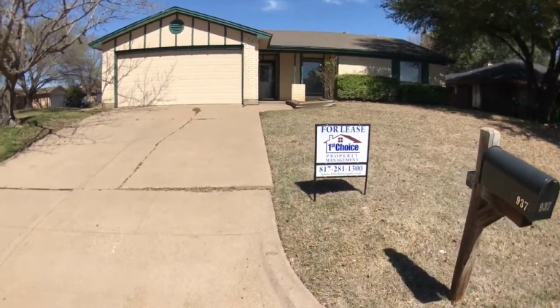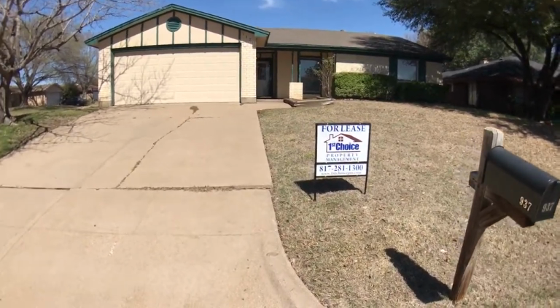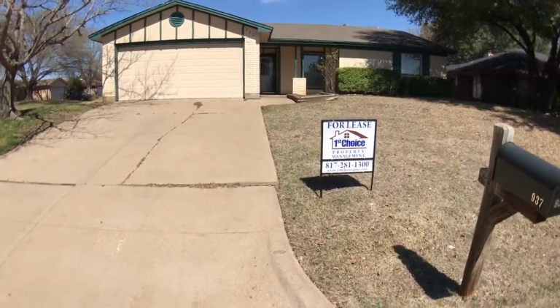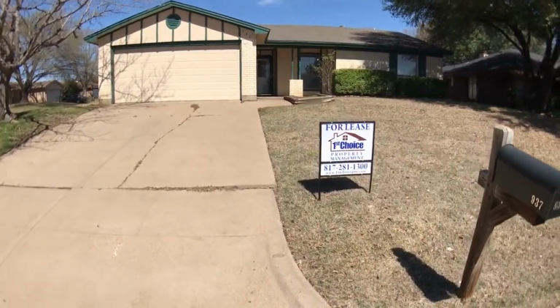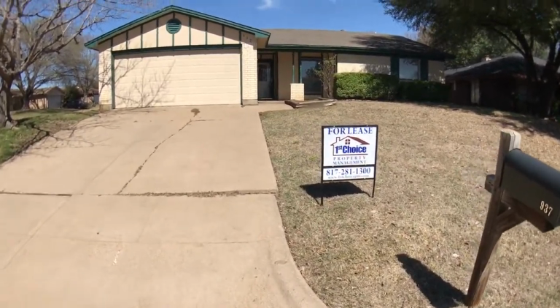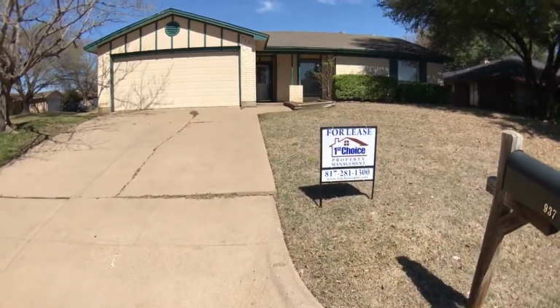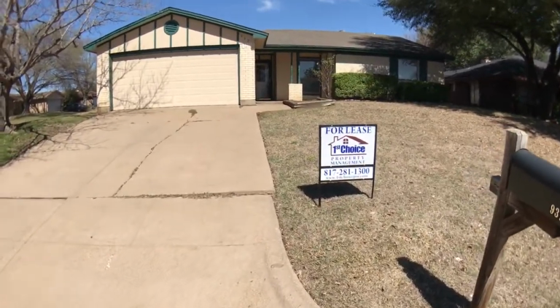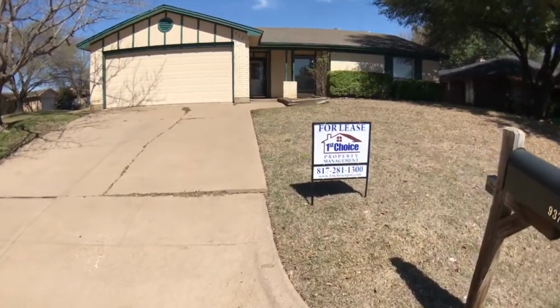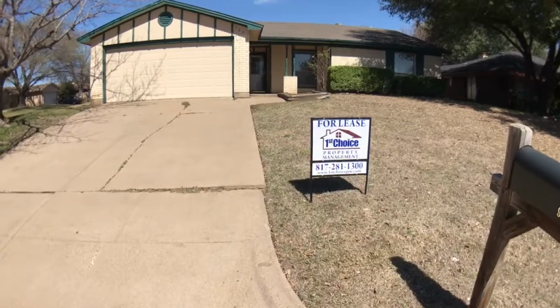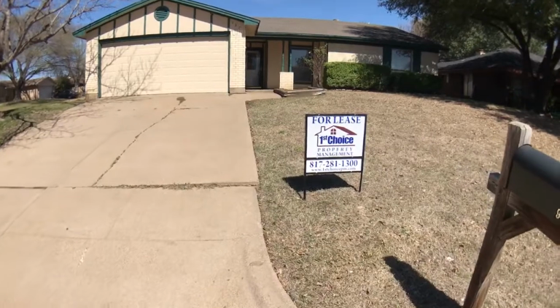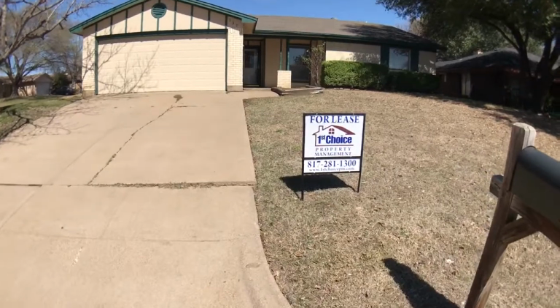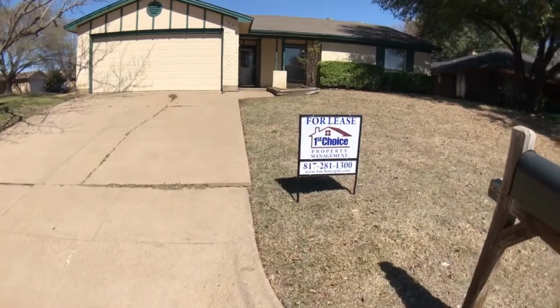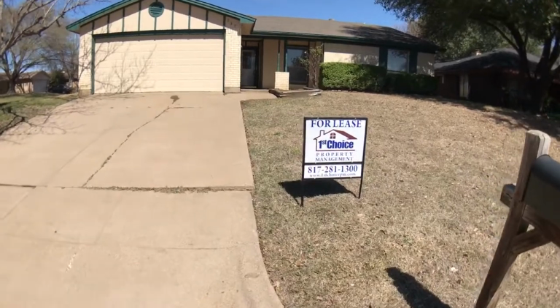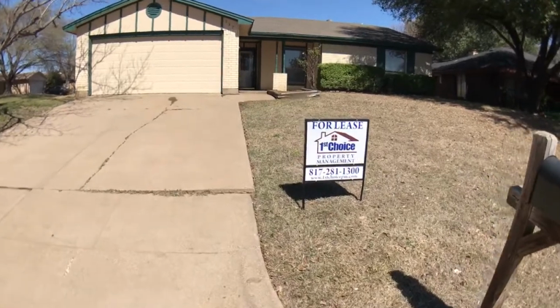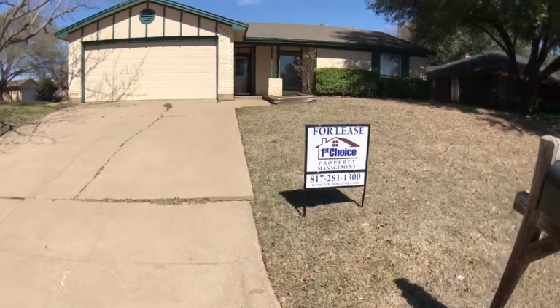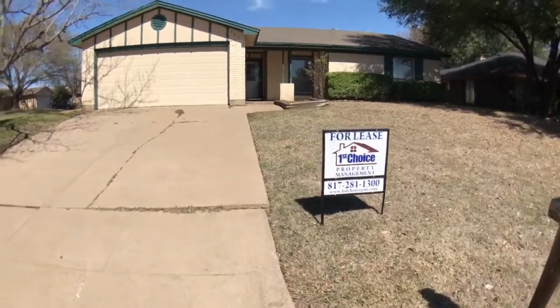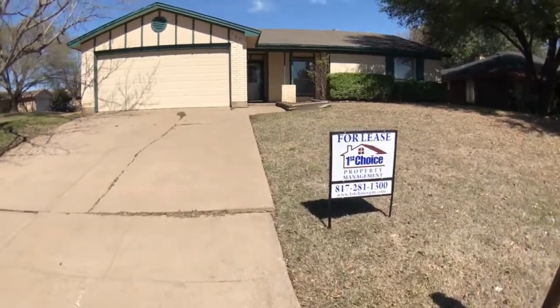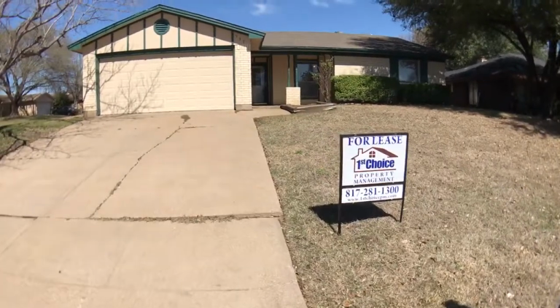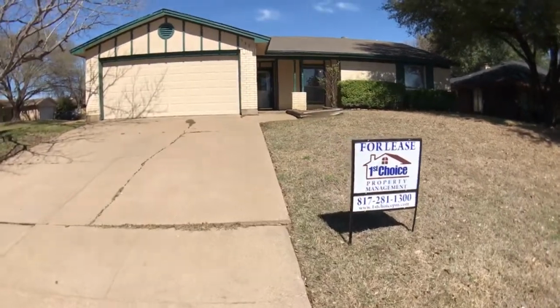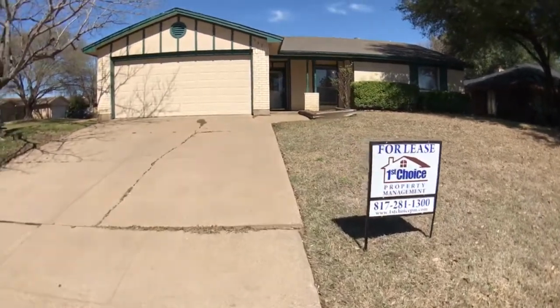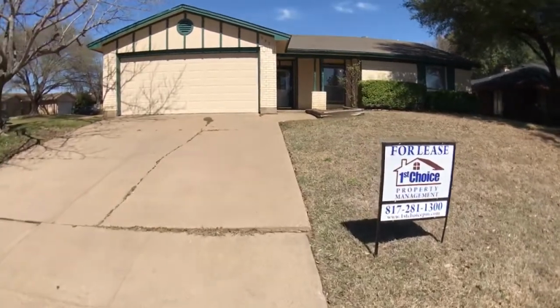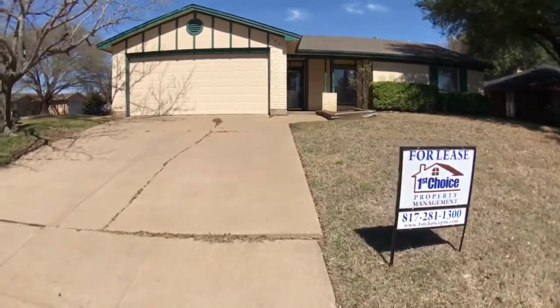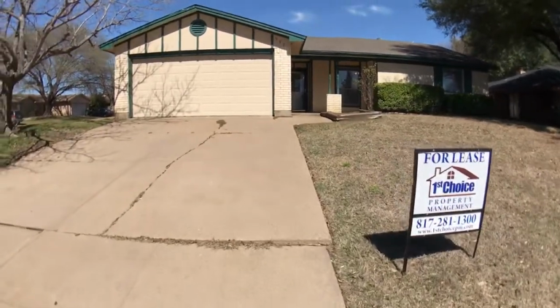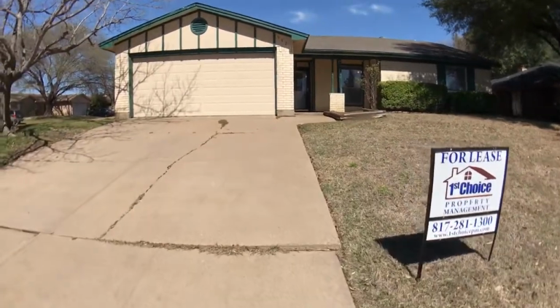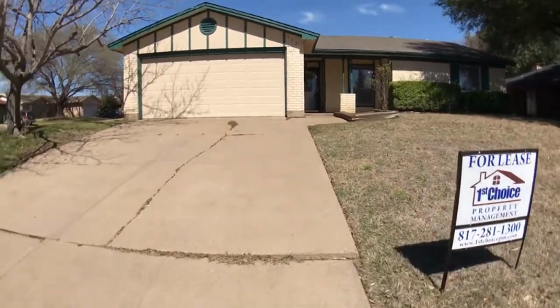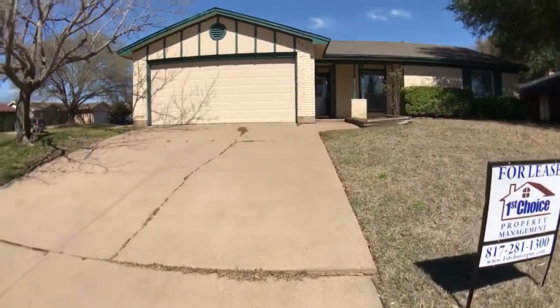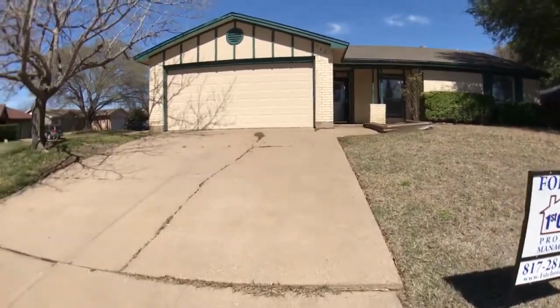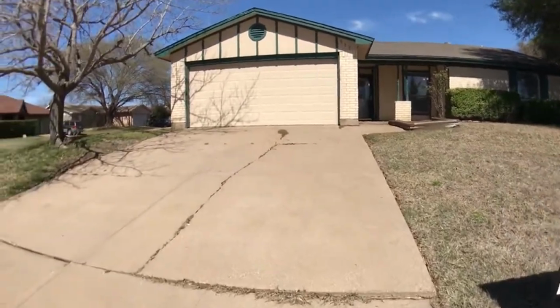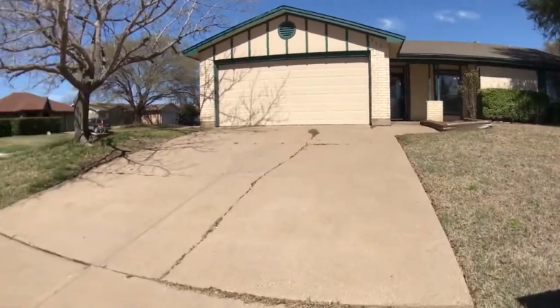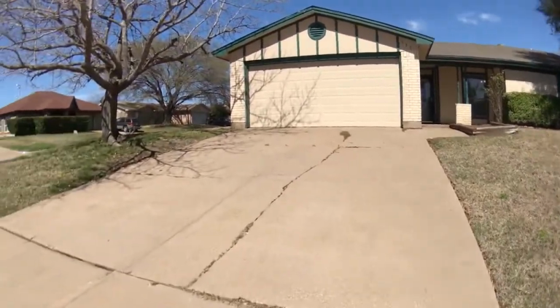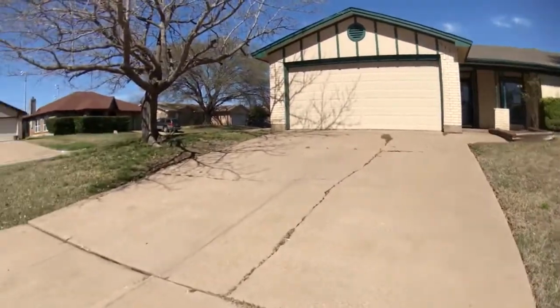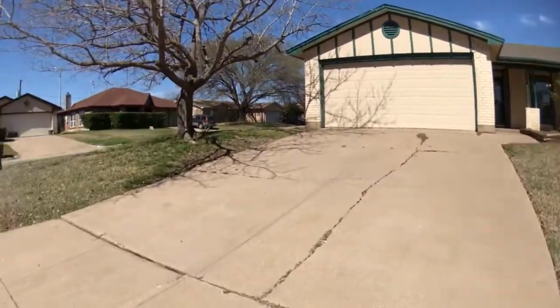Nice little three-bedroom, two-bath, two-car garage. Corner lot.